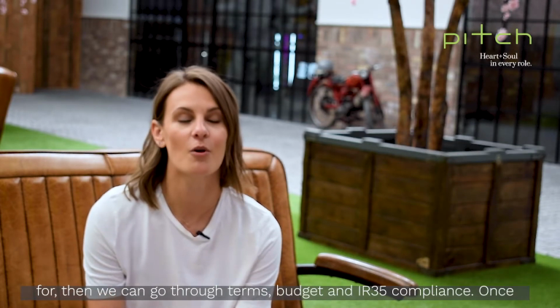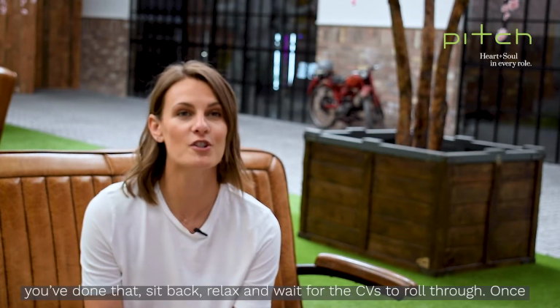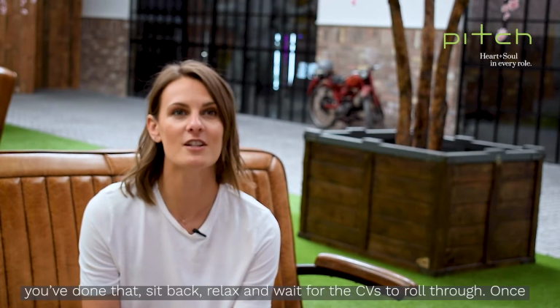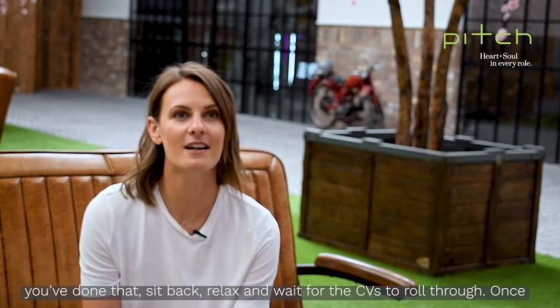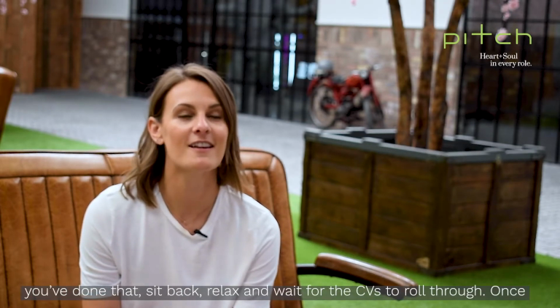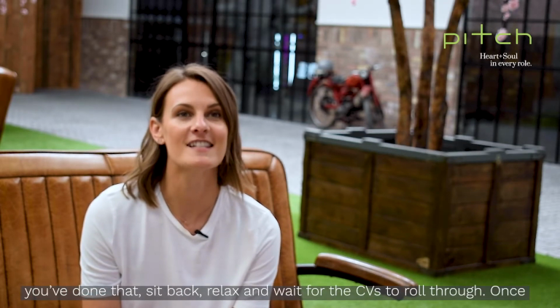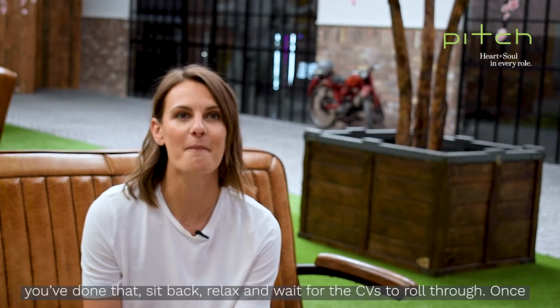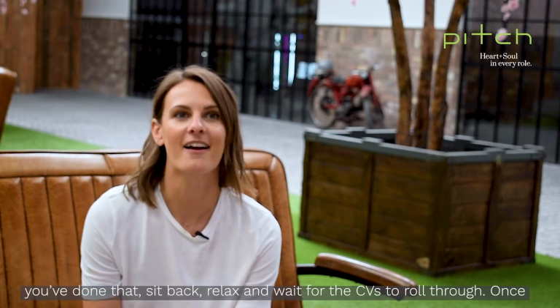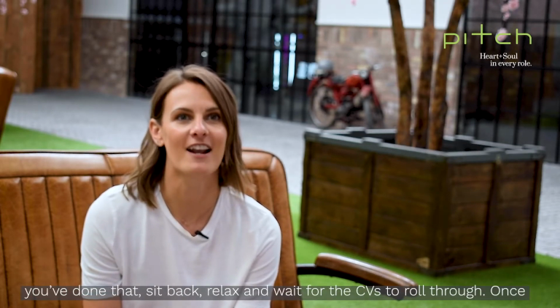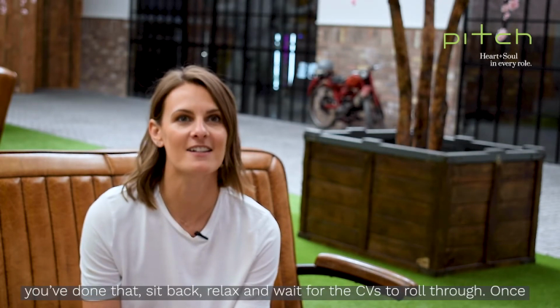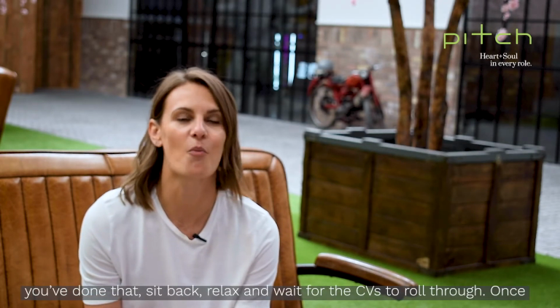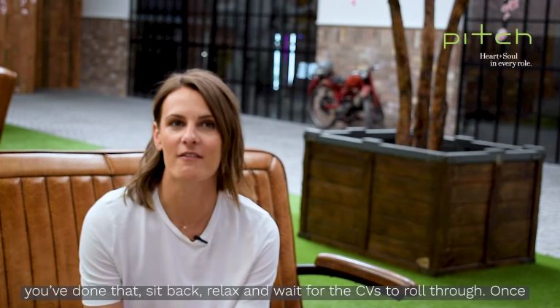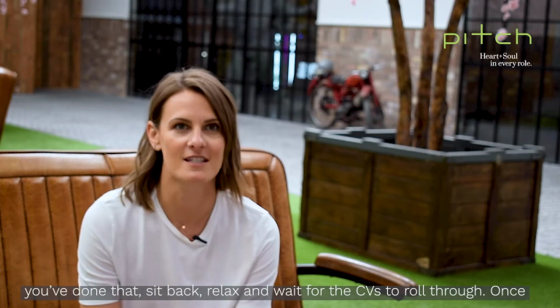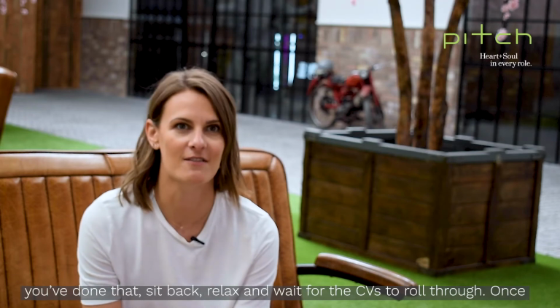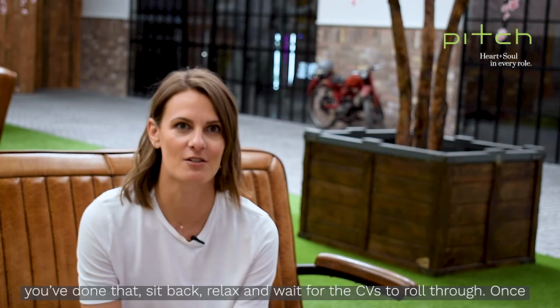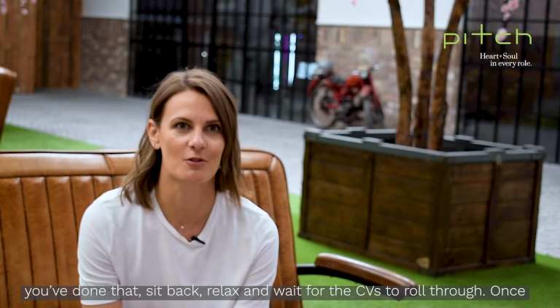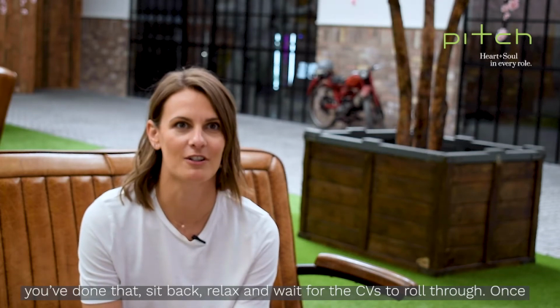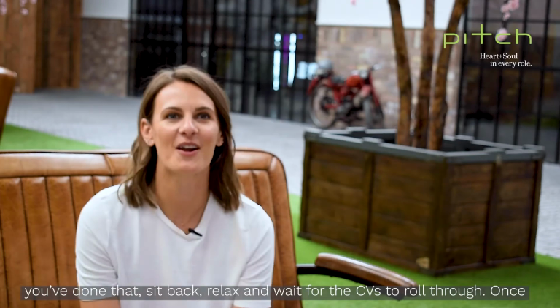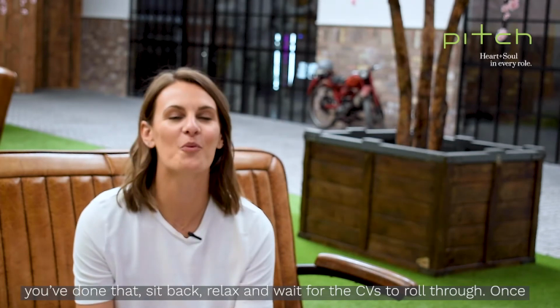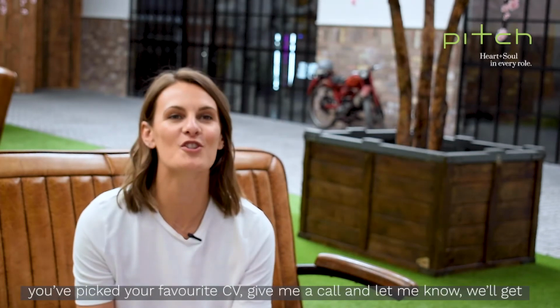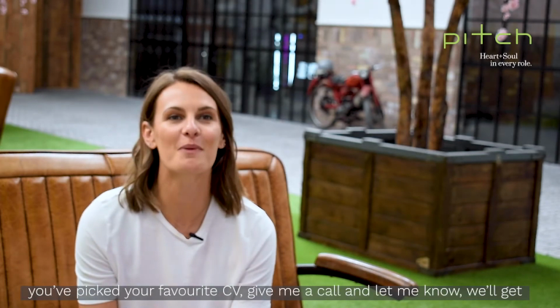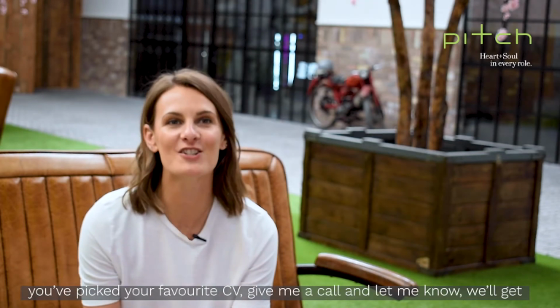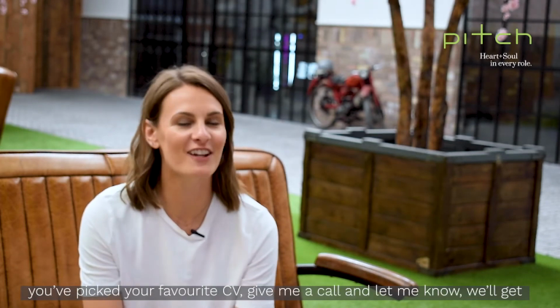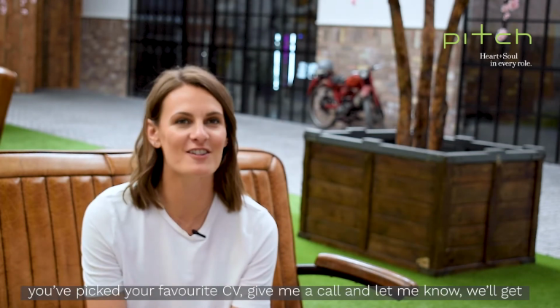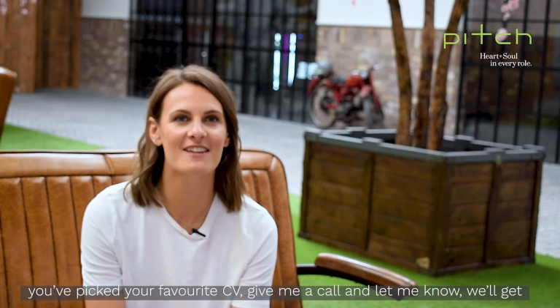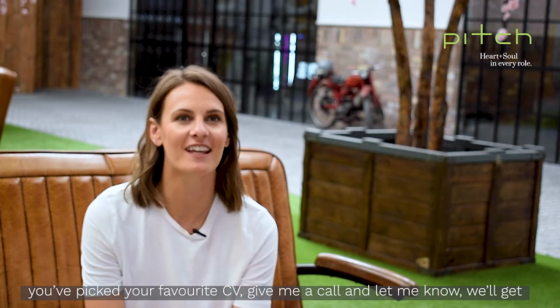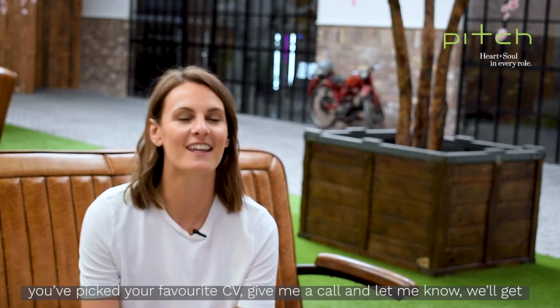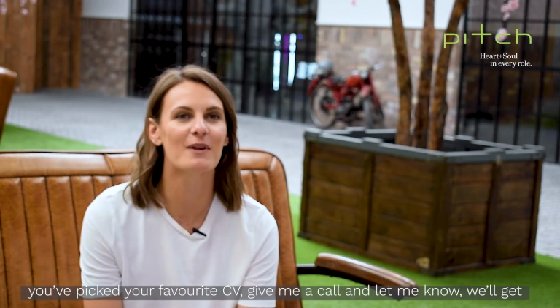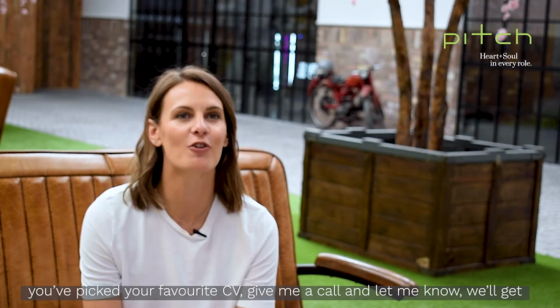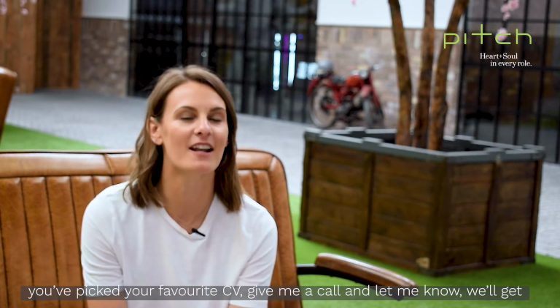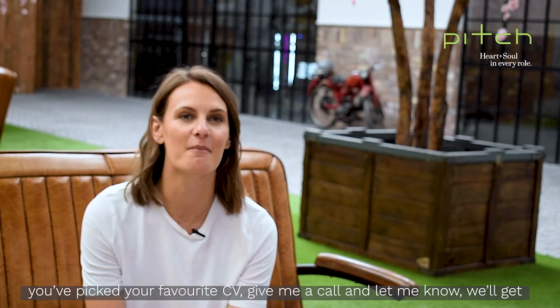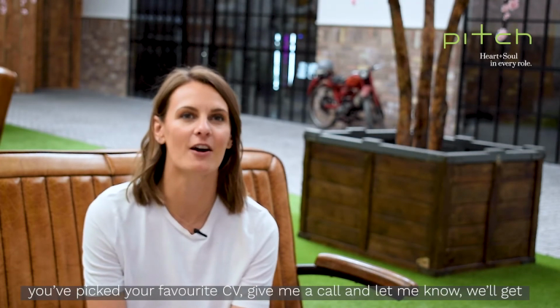Once you've done that, sit back, relax, and wait for the CVs to roll through. But once you've picked your favourite CV, give me a call and let me know.